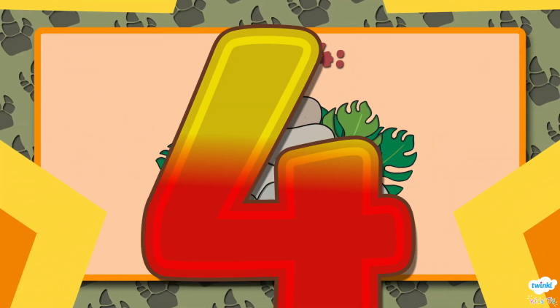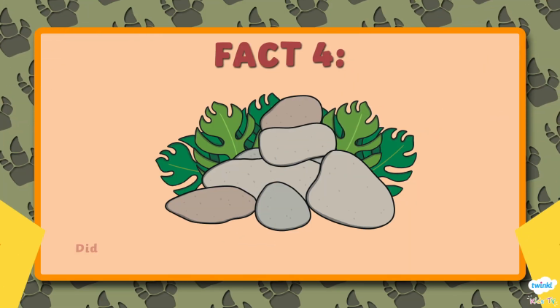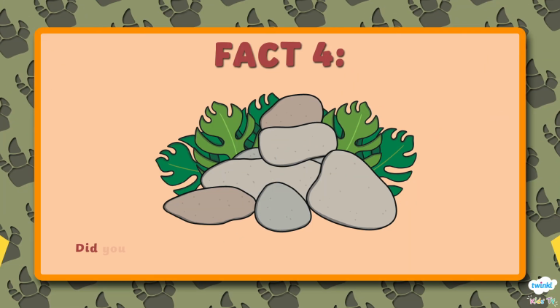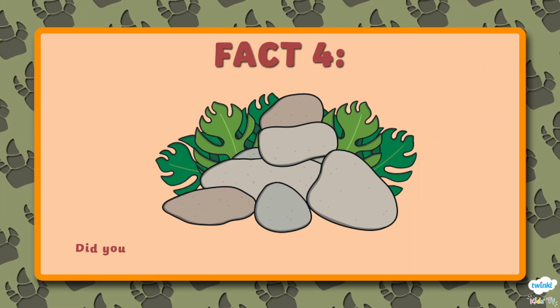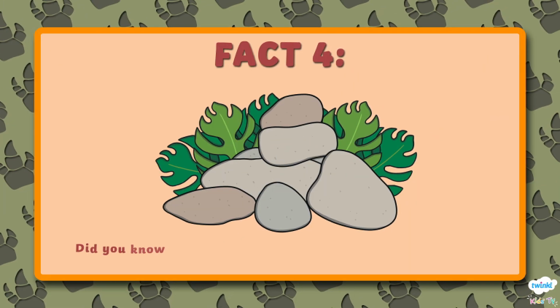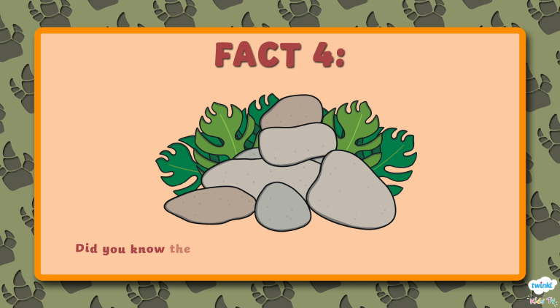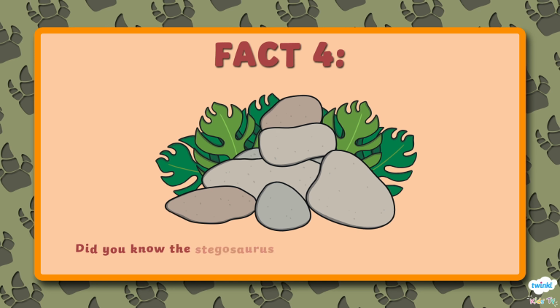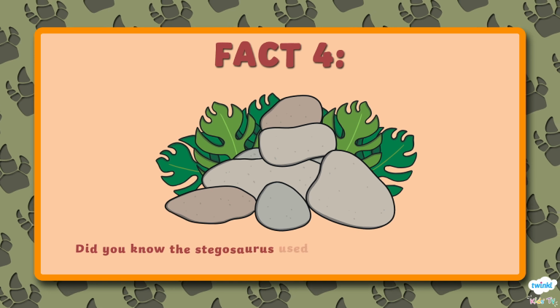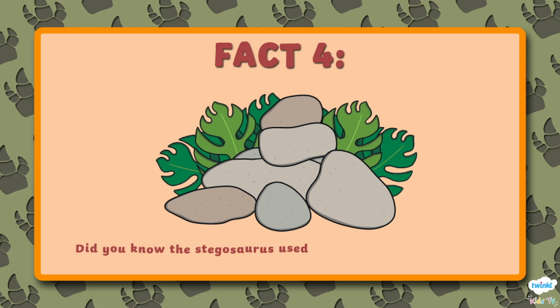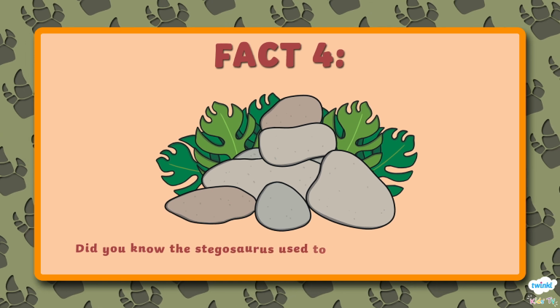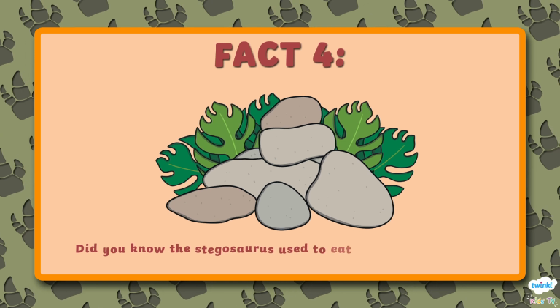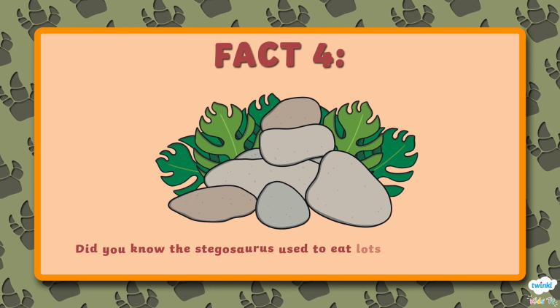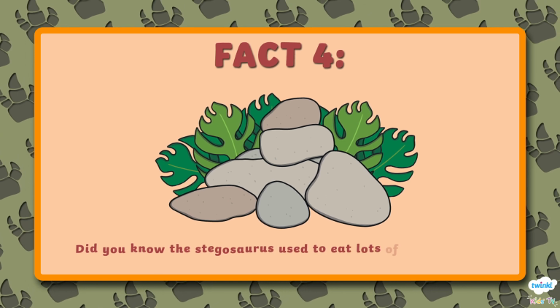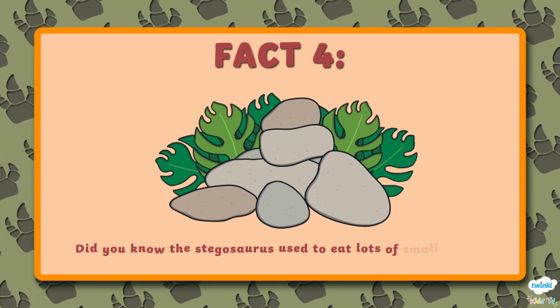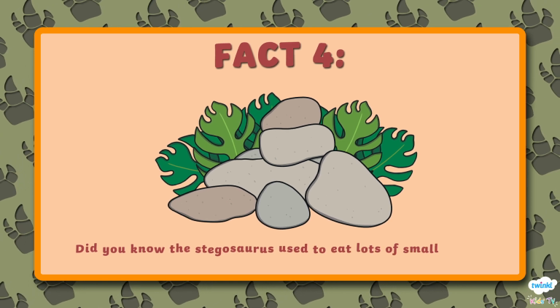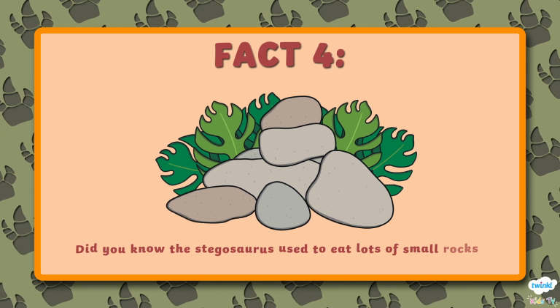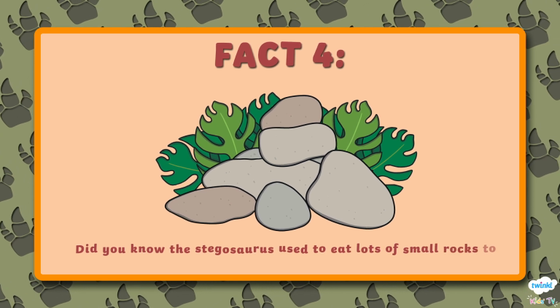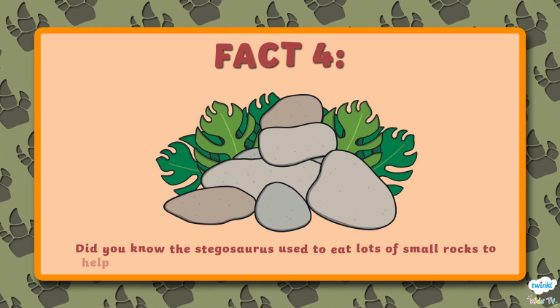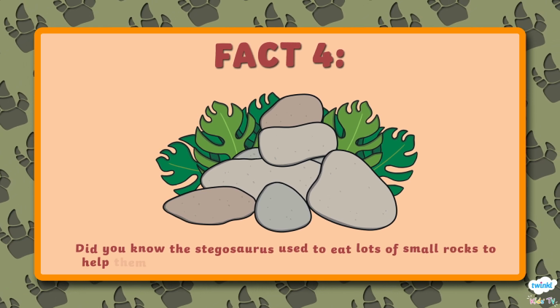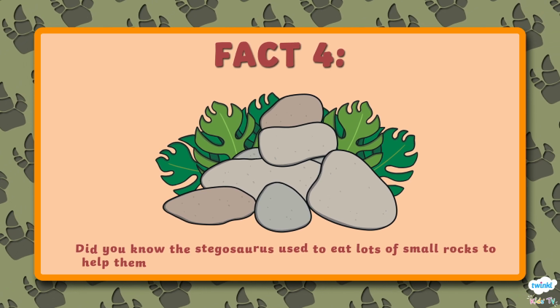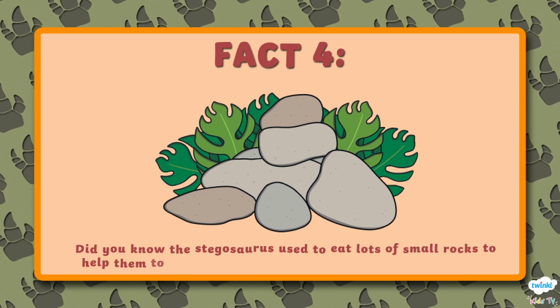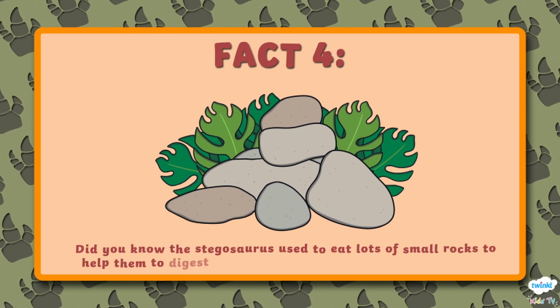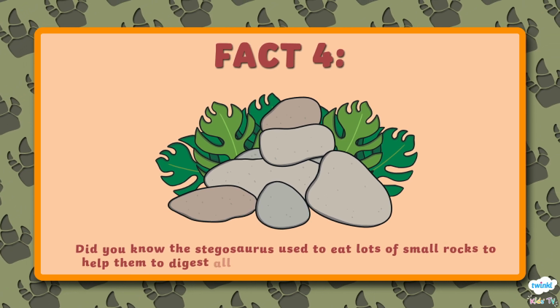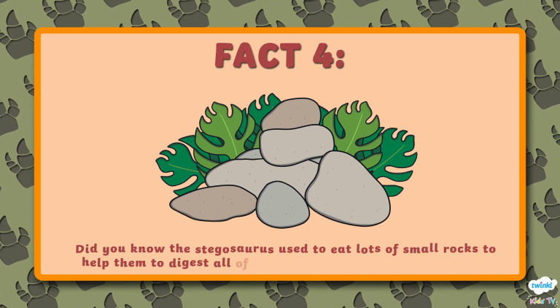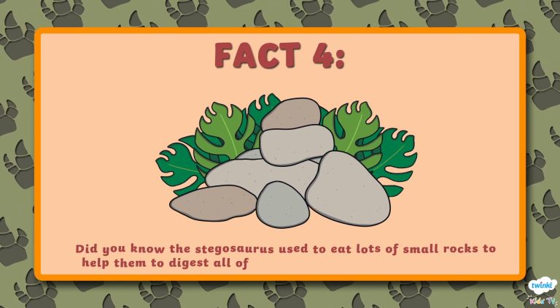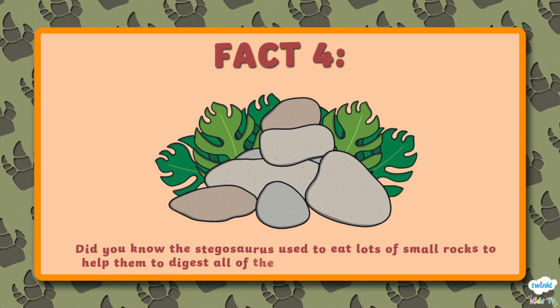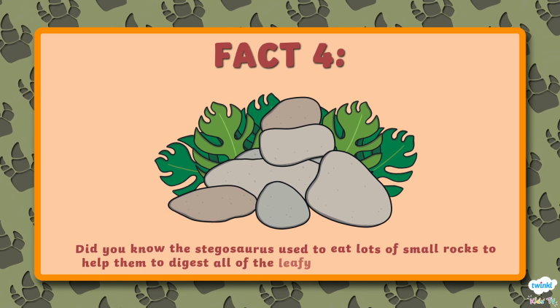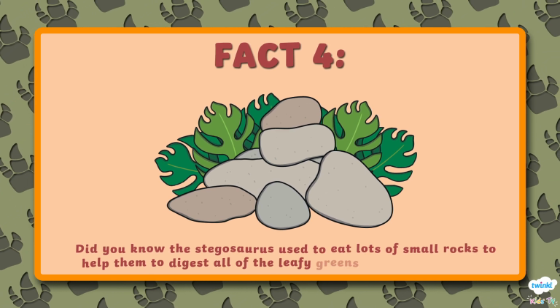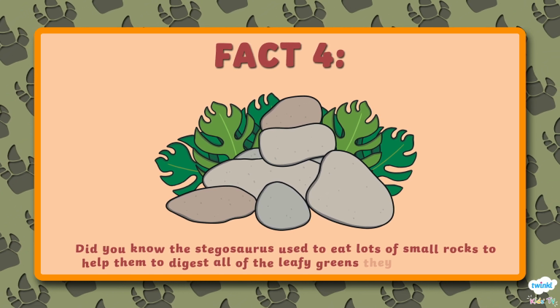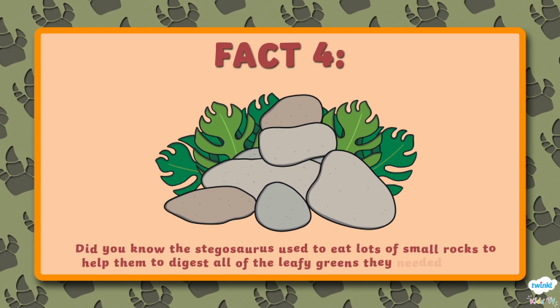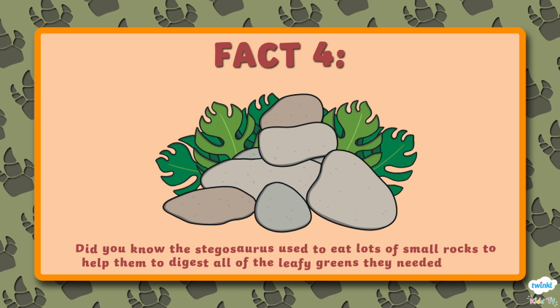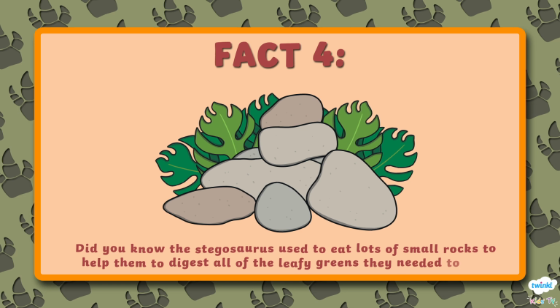Number 4. Did you know the Stegosaurus used to eat lots of small rocks to help them to digest all the leafy greens they needed to eat?